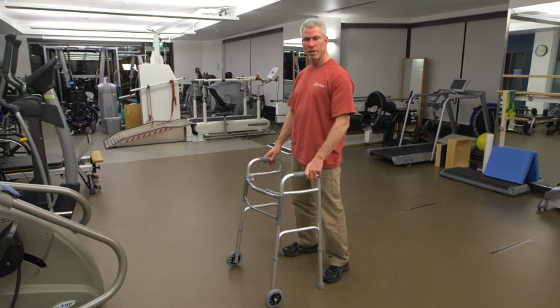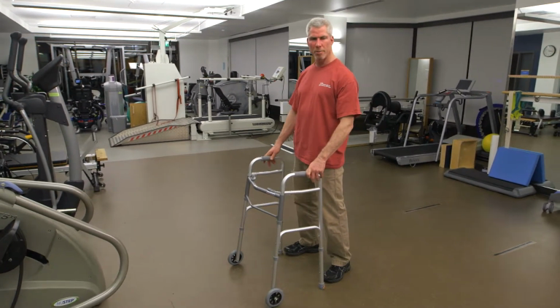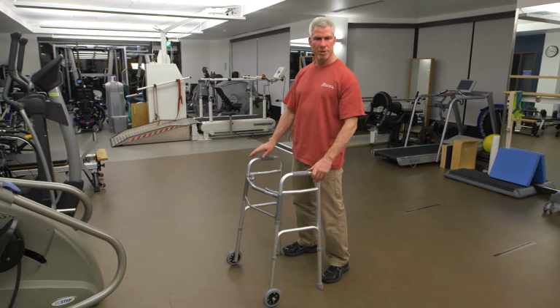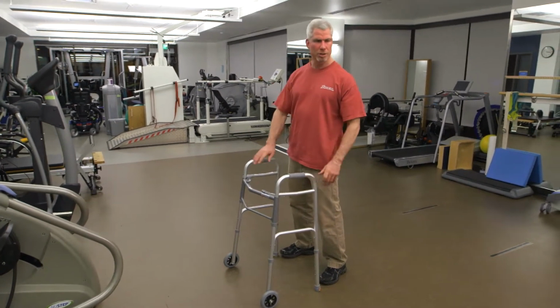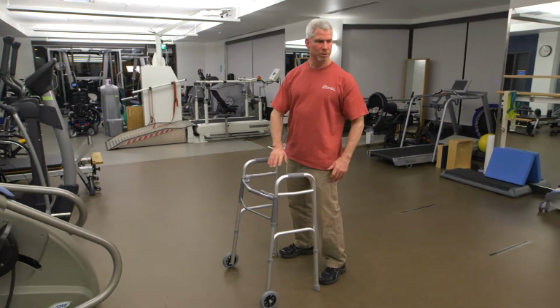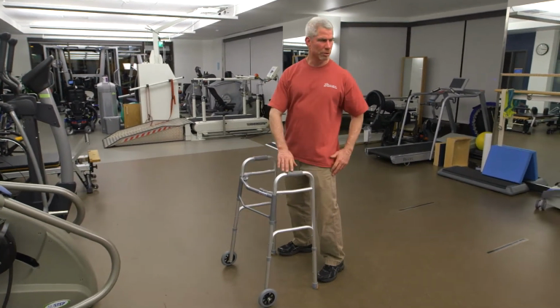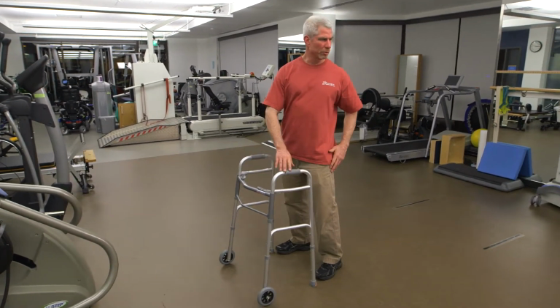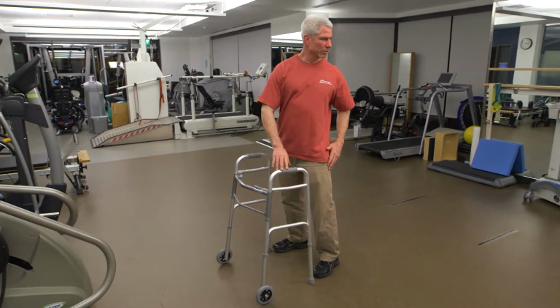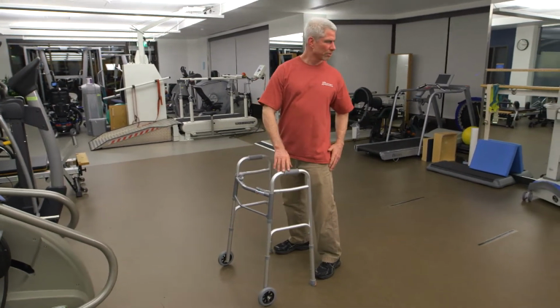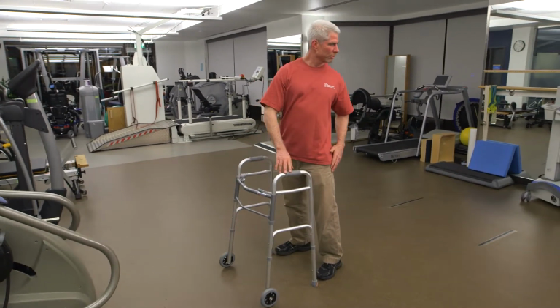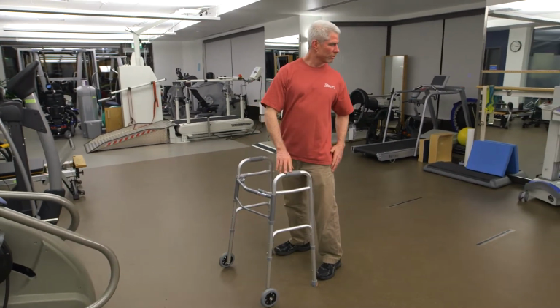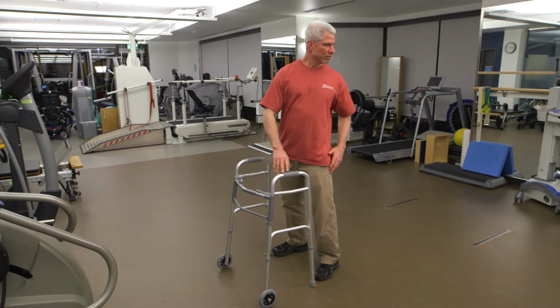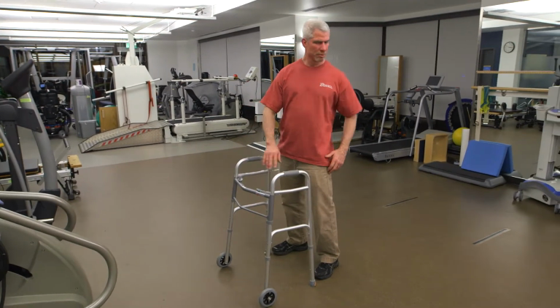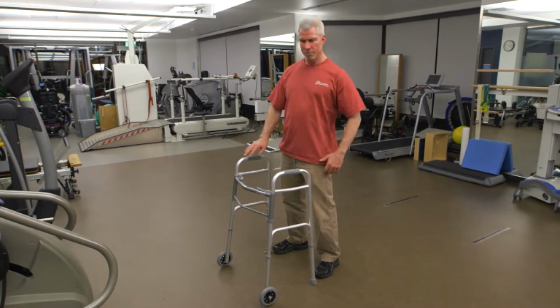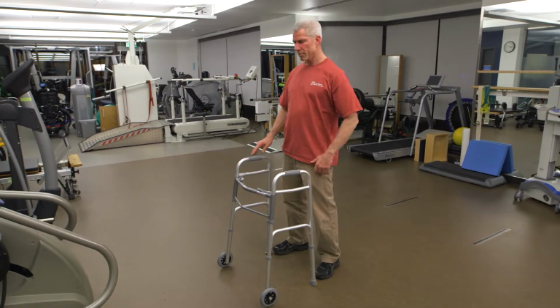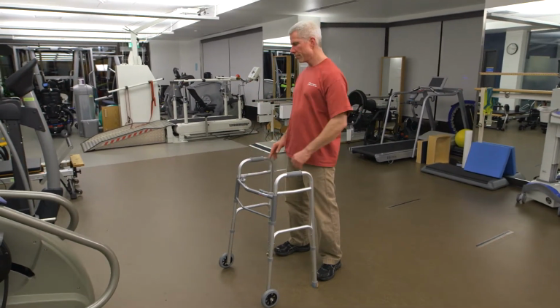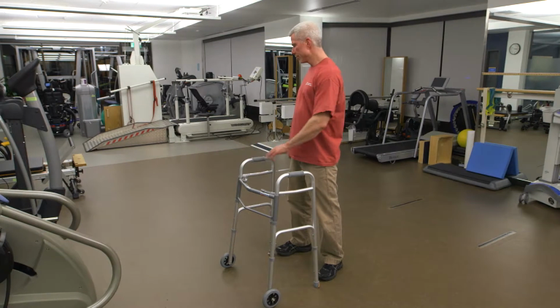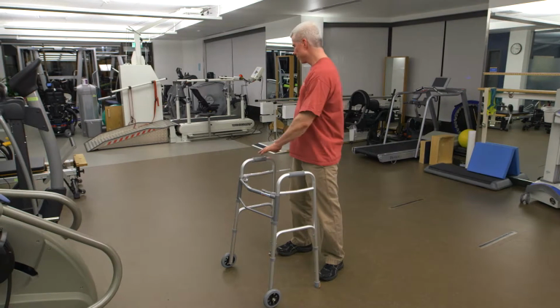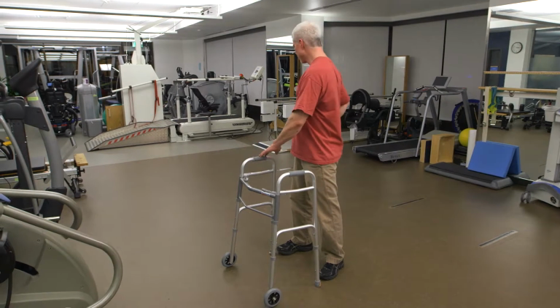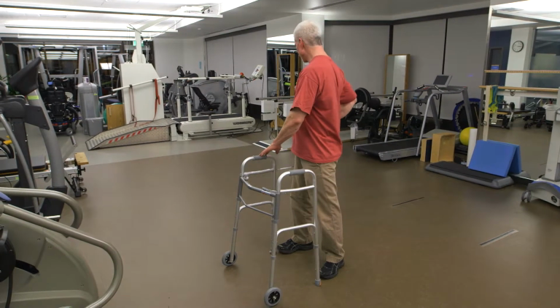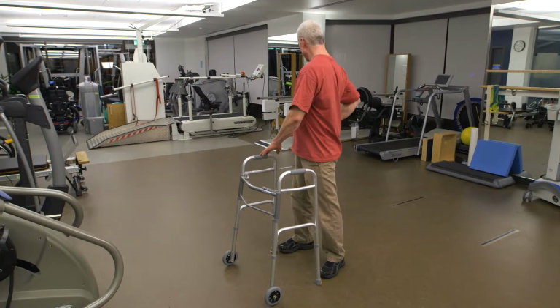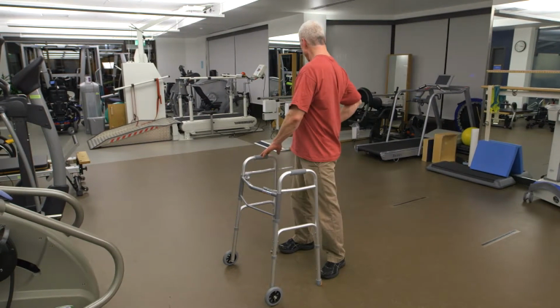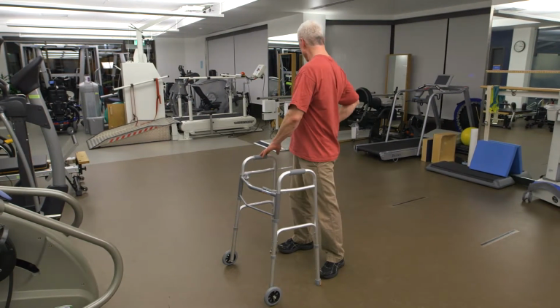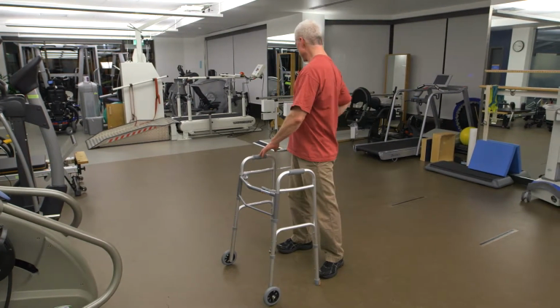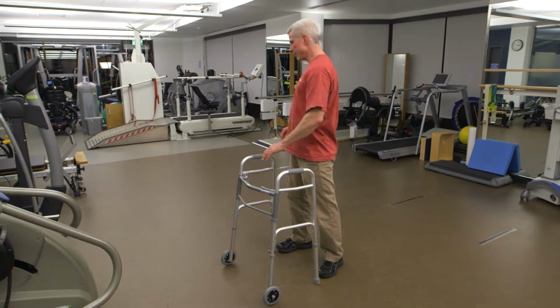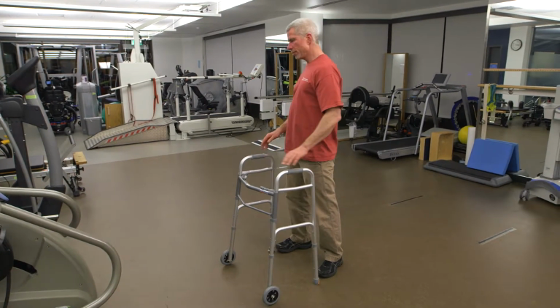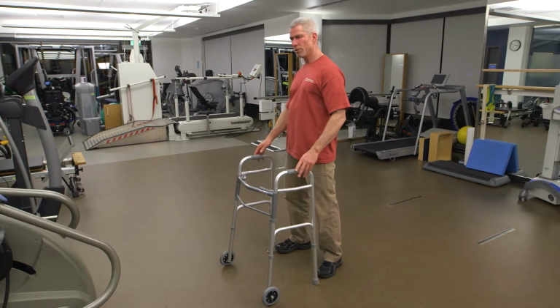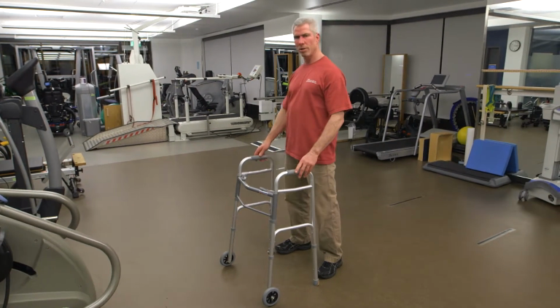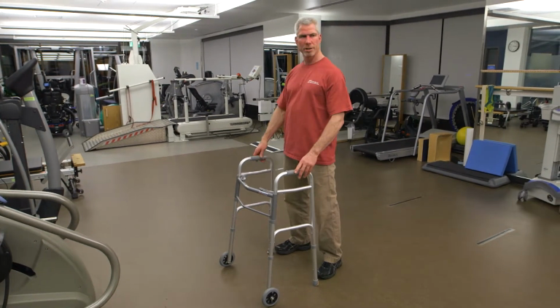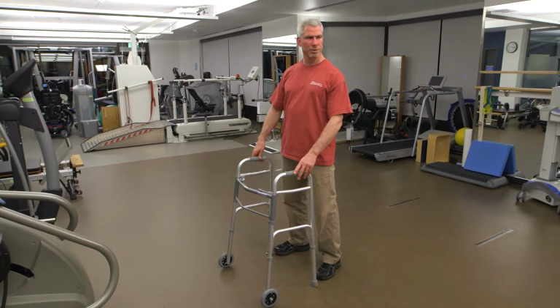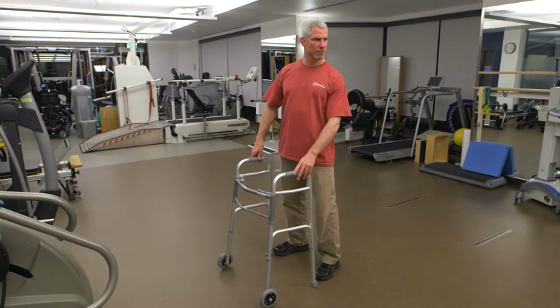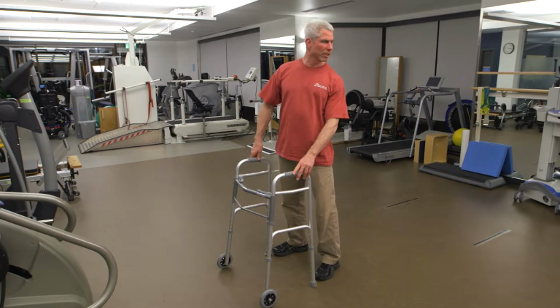How about a gentle trunk twist. If you need to hold on, that's just fine.